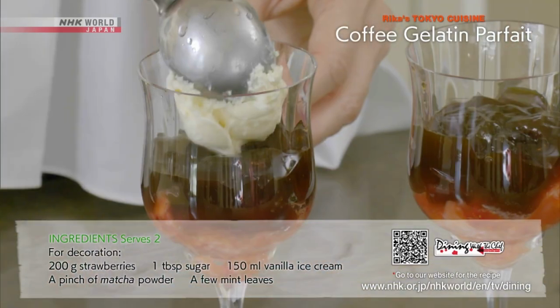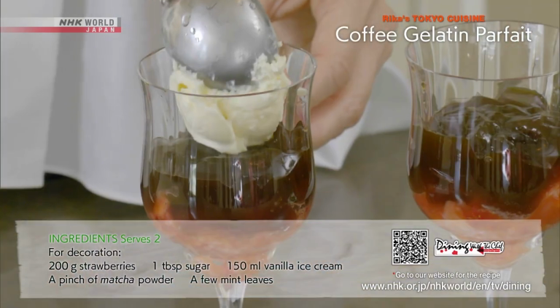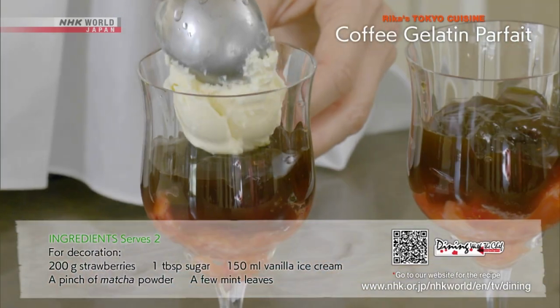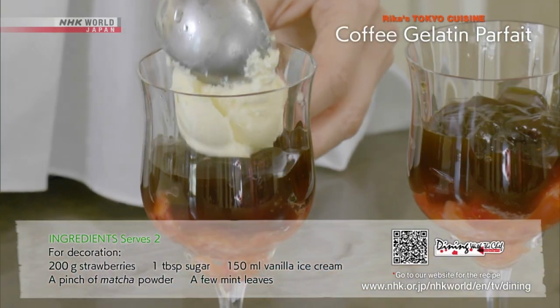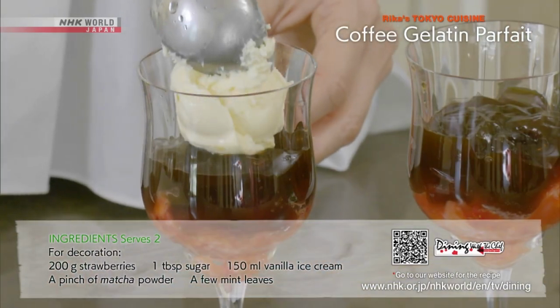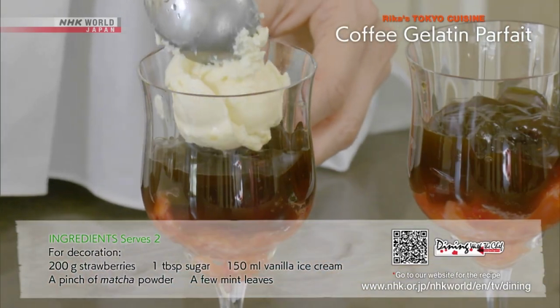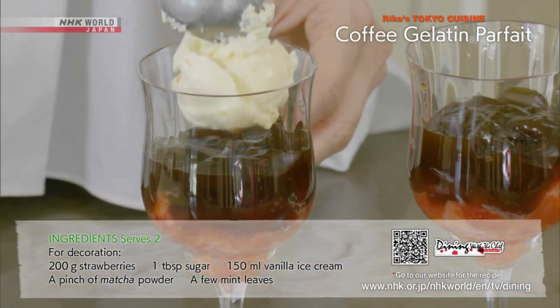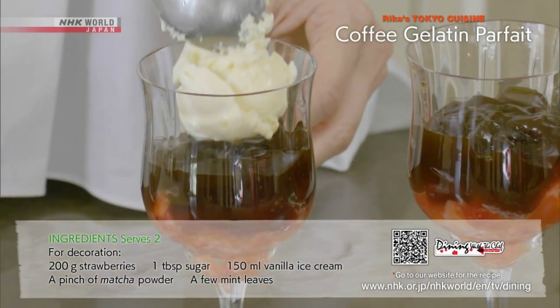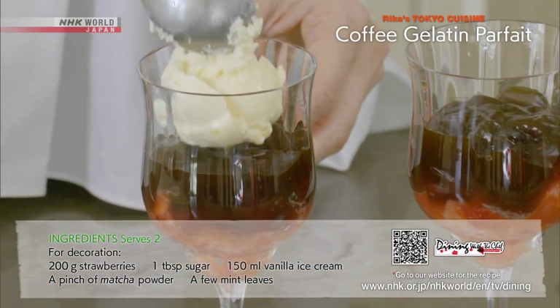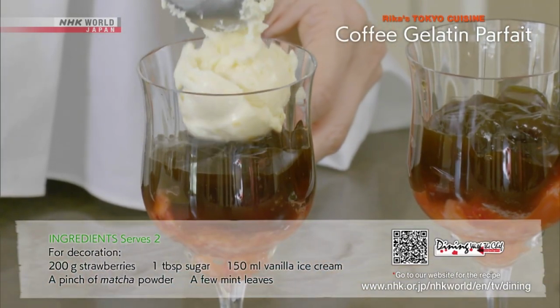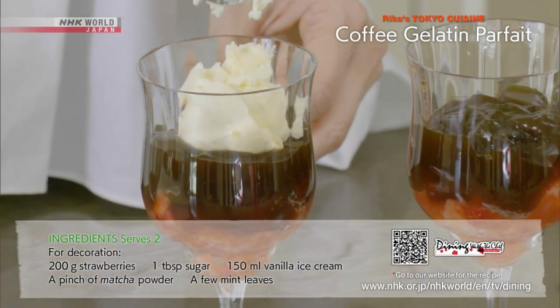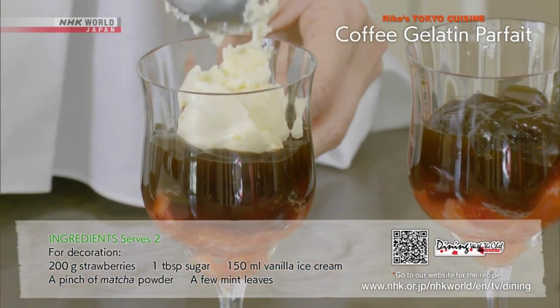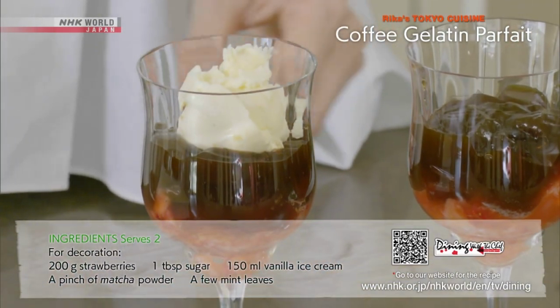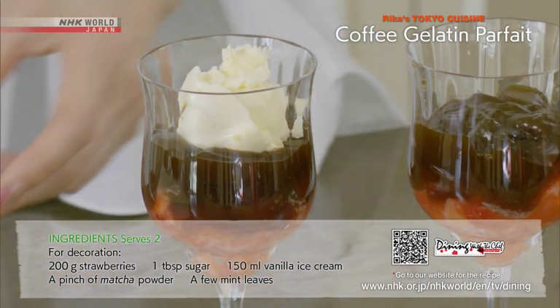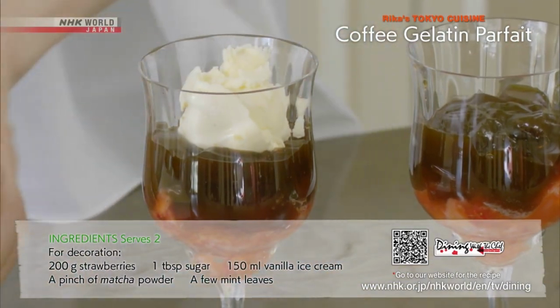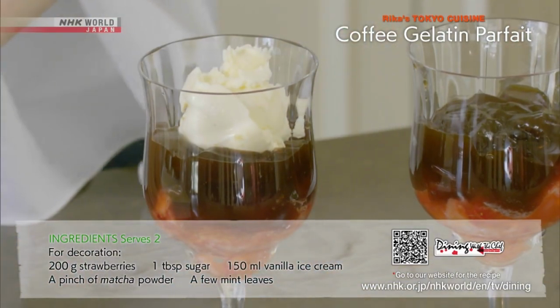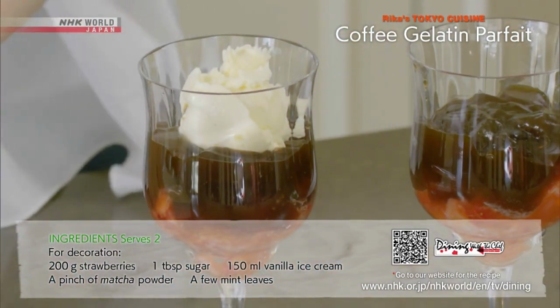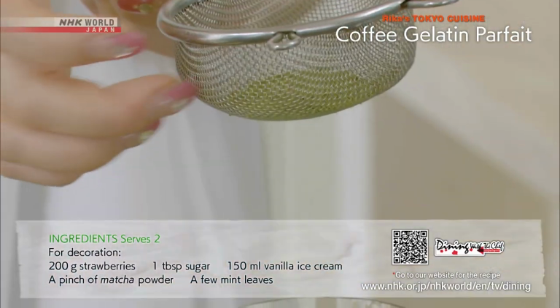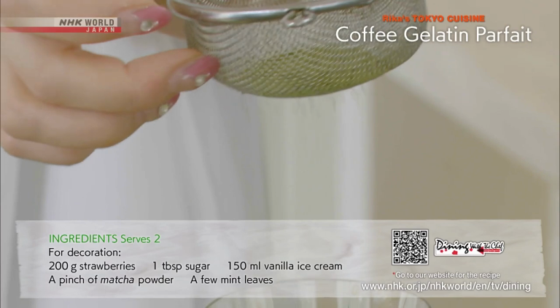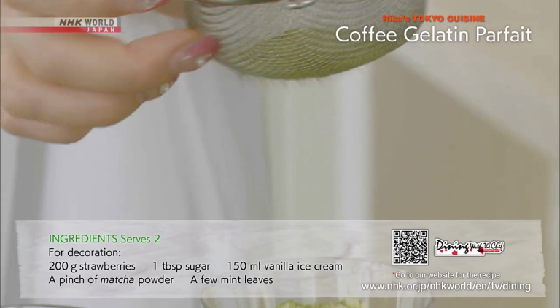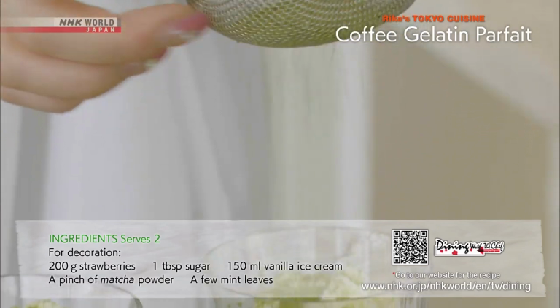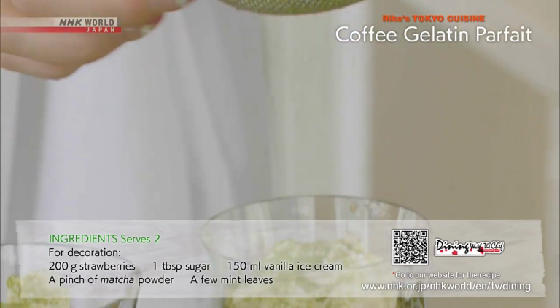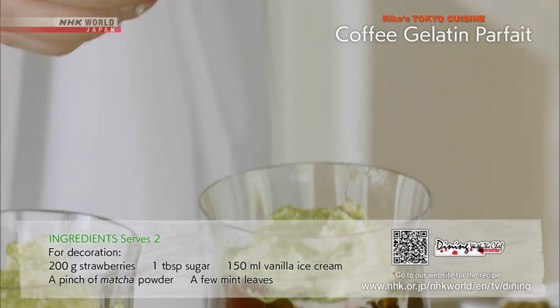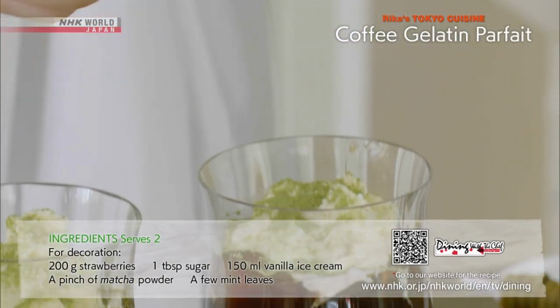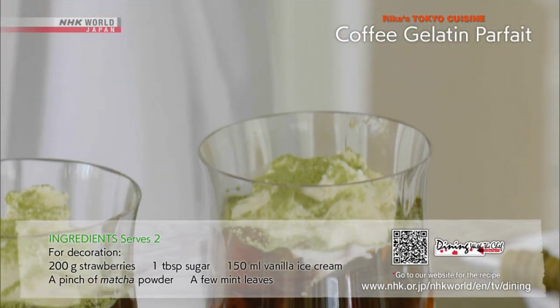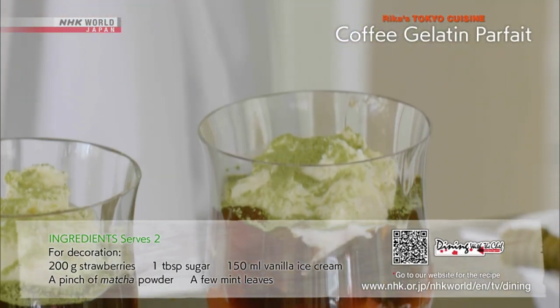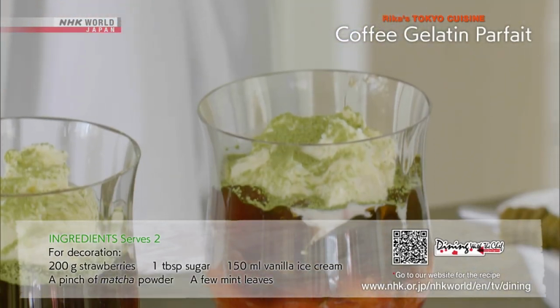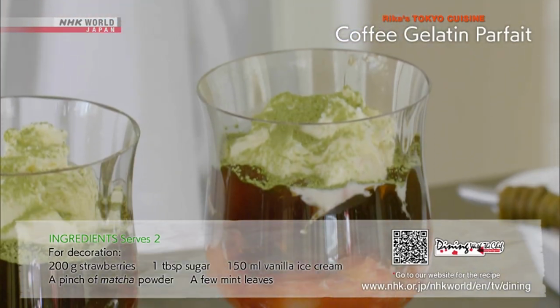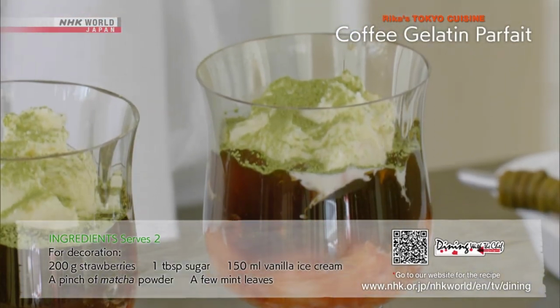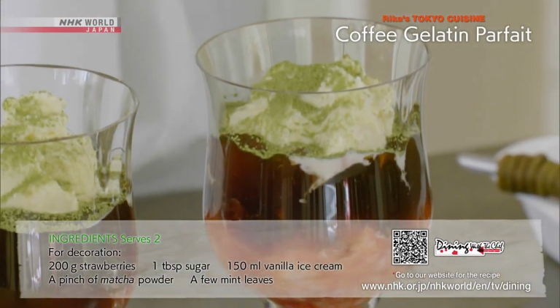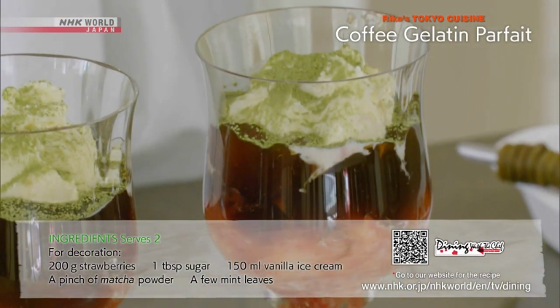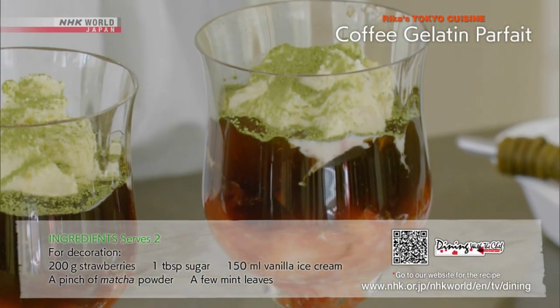A delicious dessert of vanilla ice cream, fruit, coffee gelatin, and matcha that combines sweet and bitter flavors.